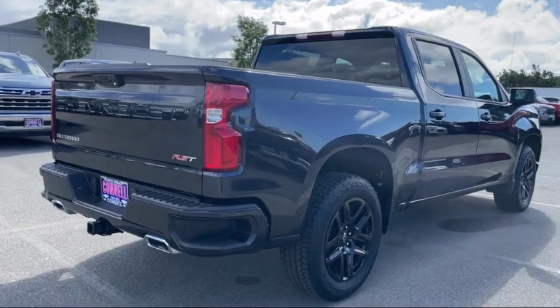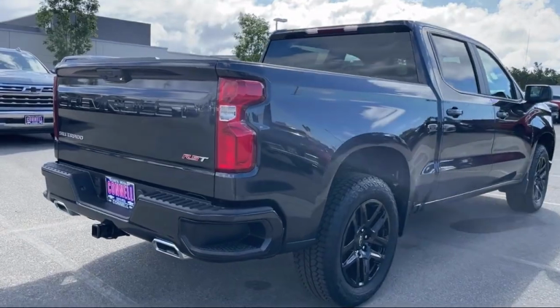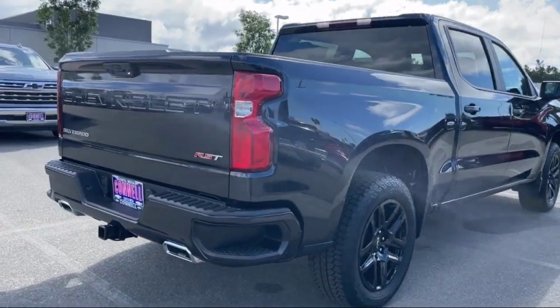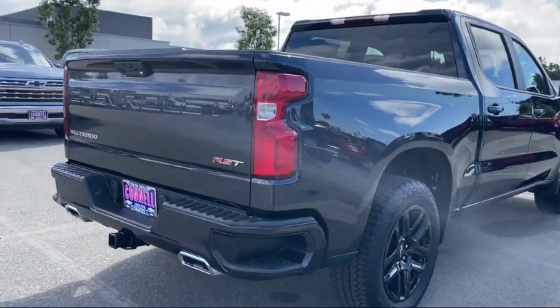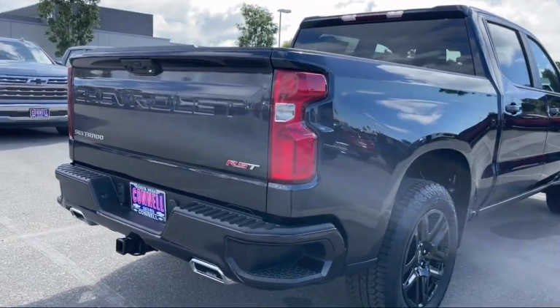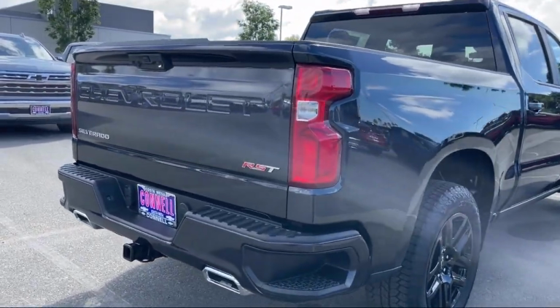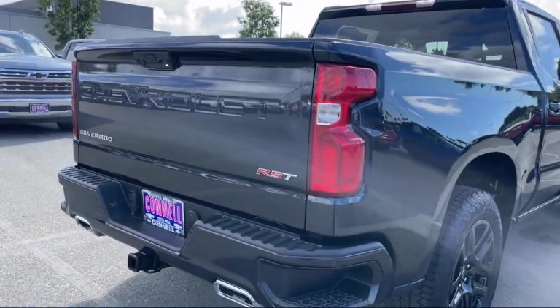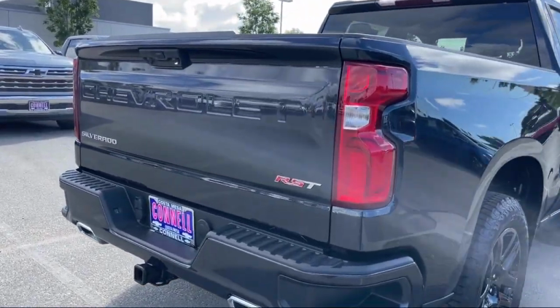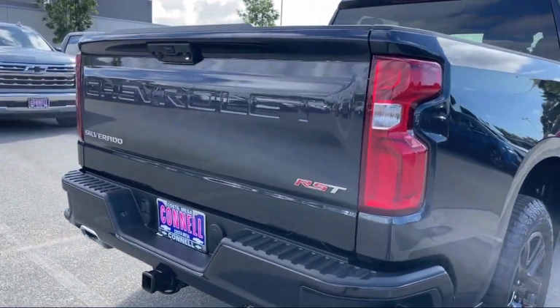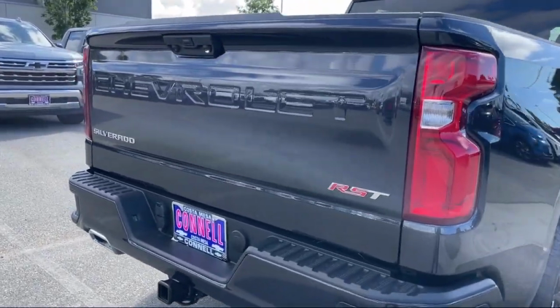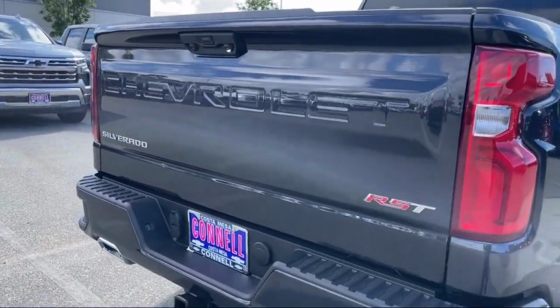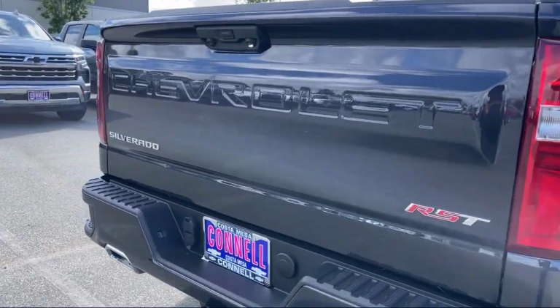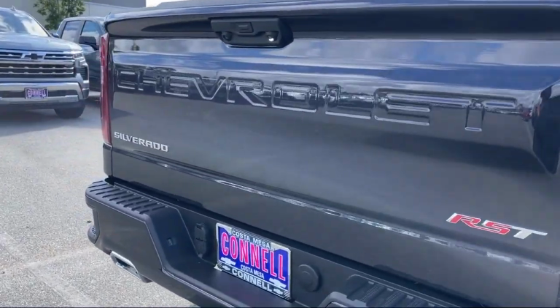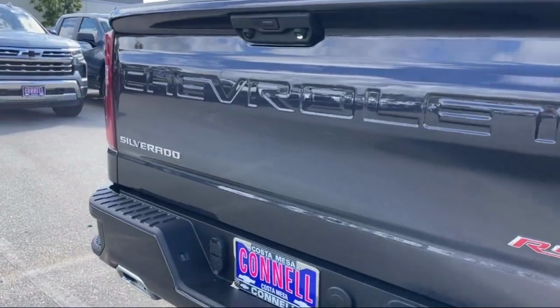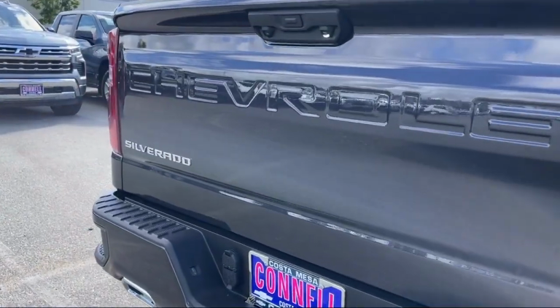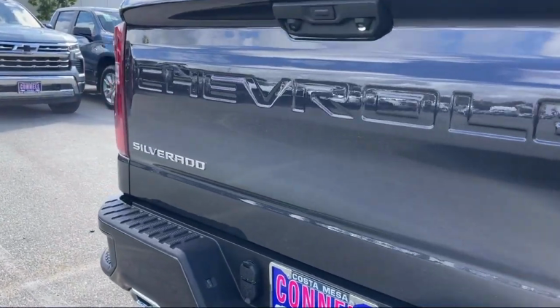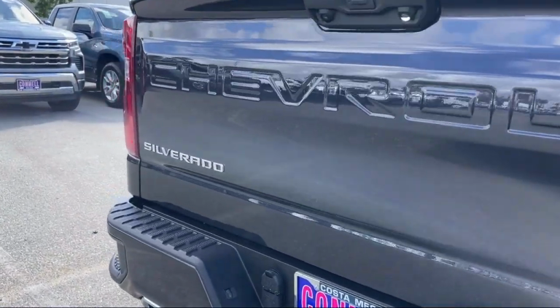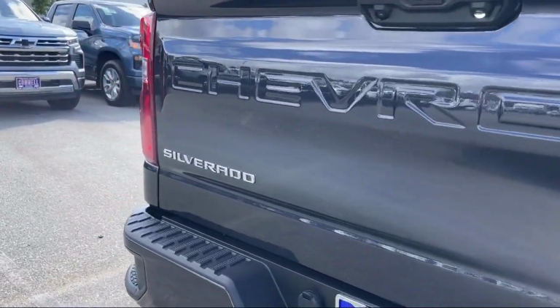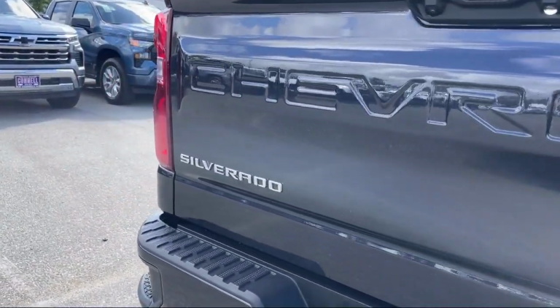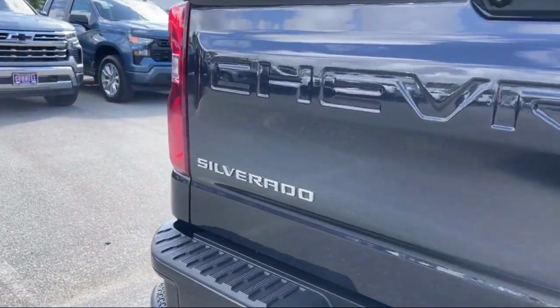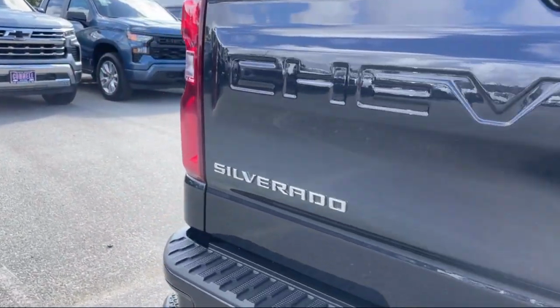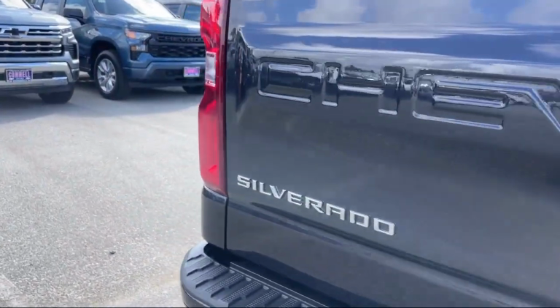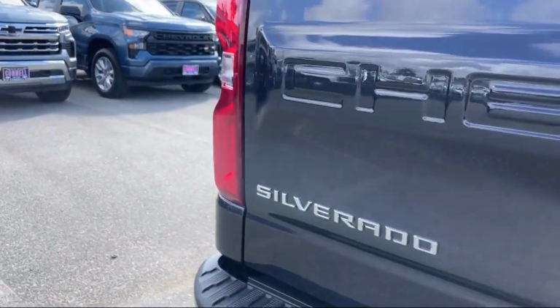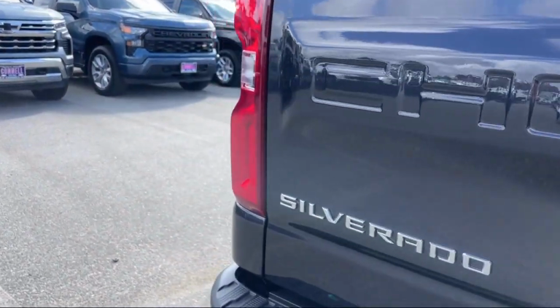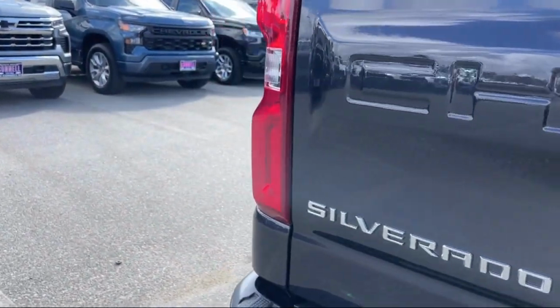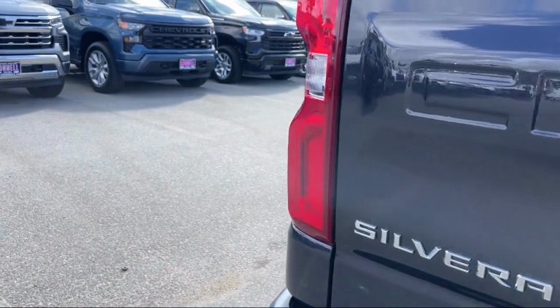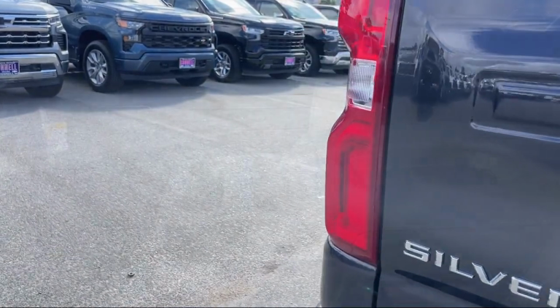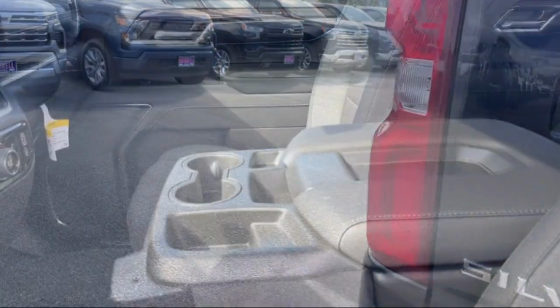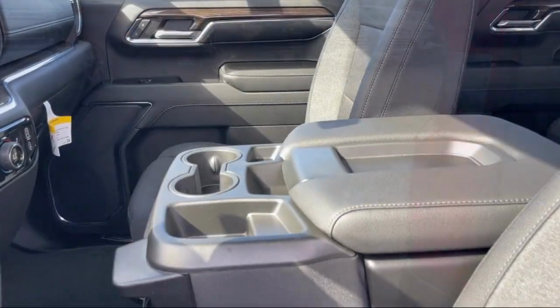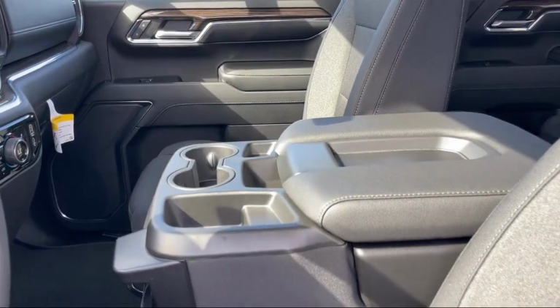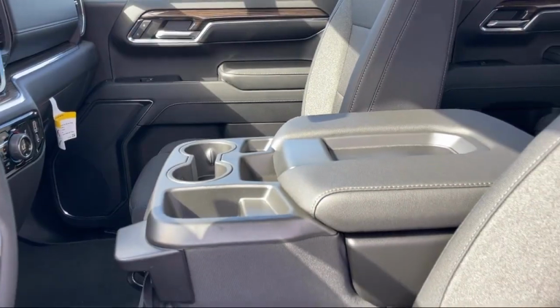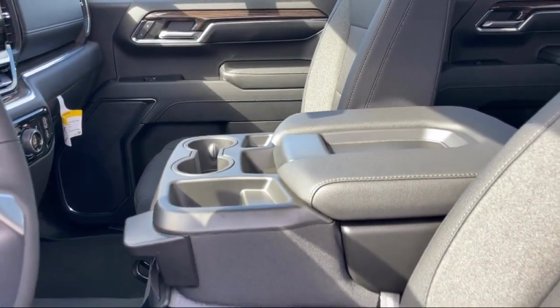MP3 player, integrated trailer brake controller, front collision mitigation, and auxiliary audio input.